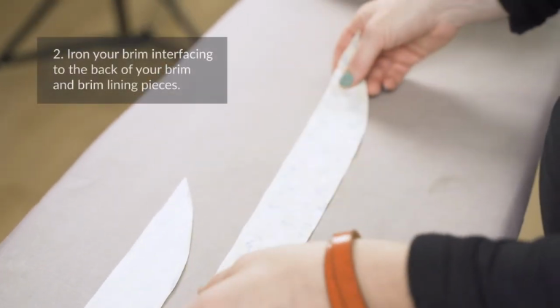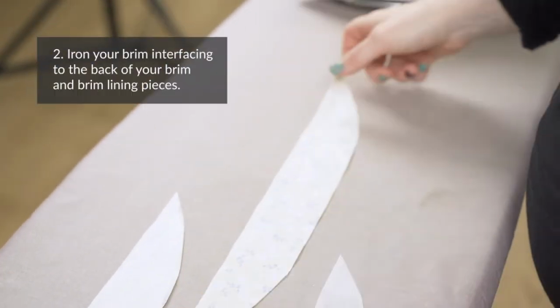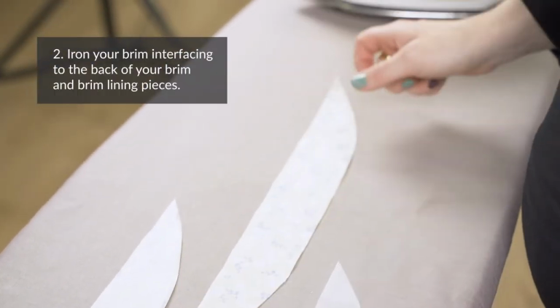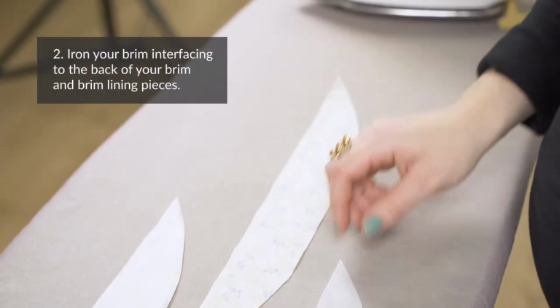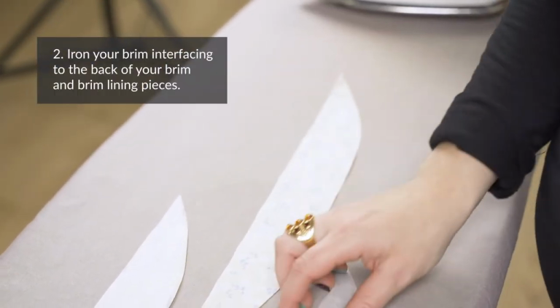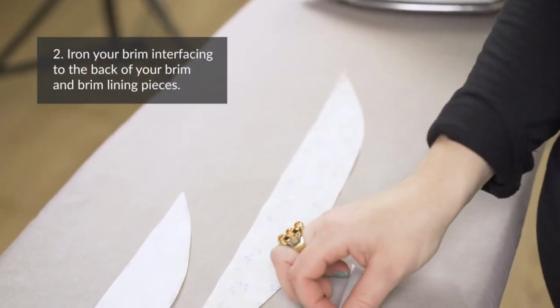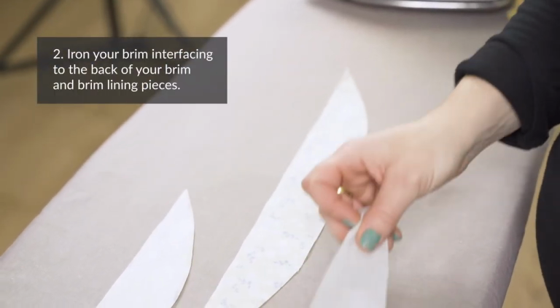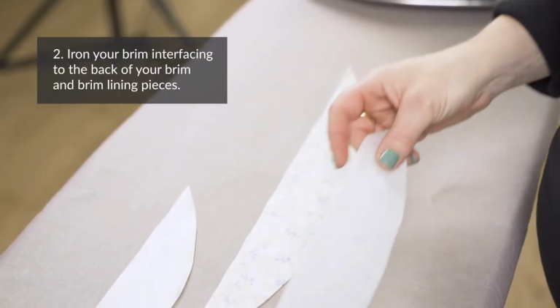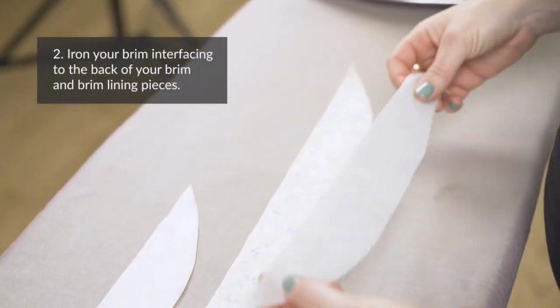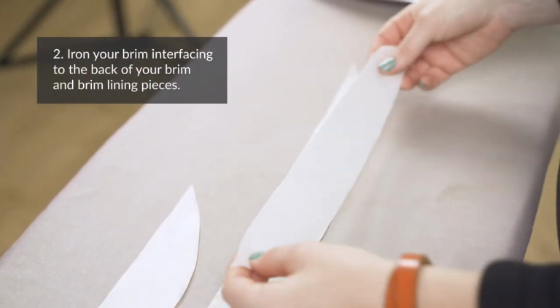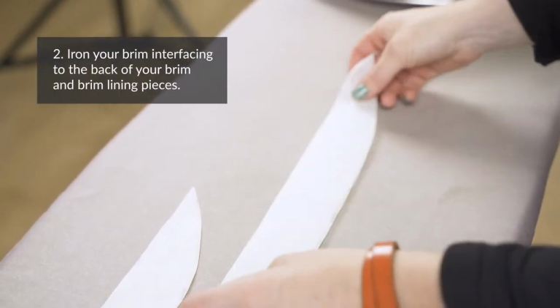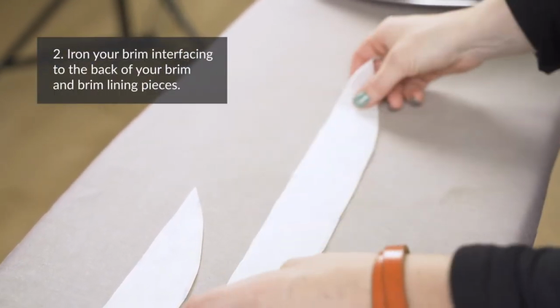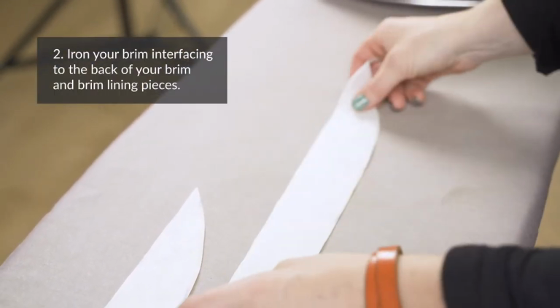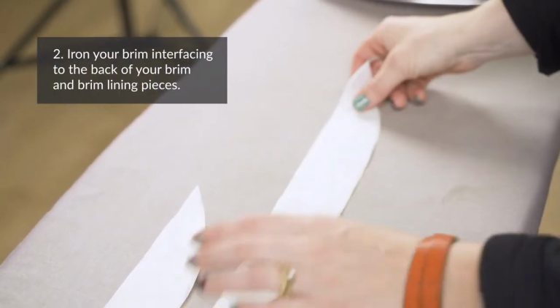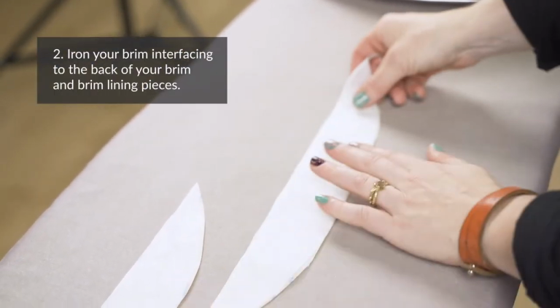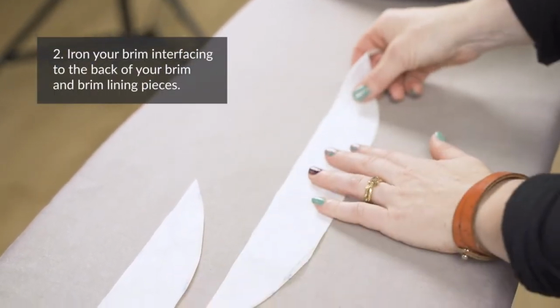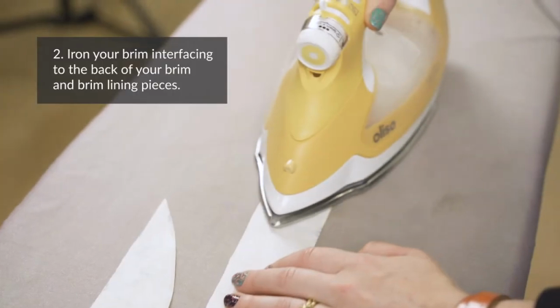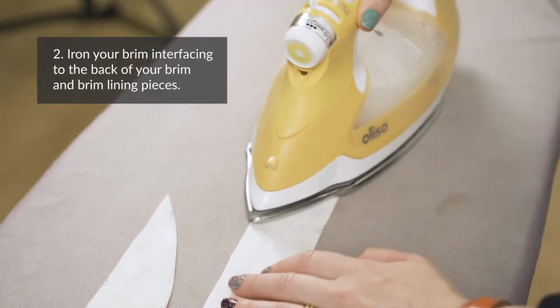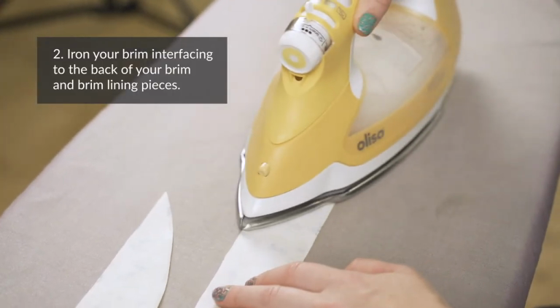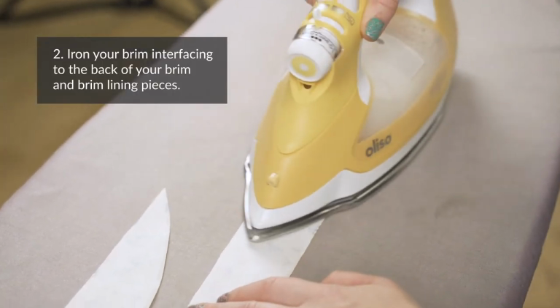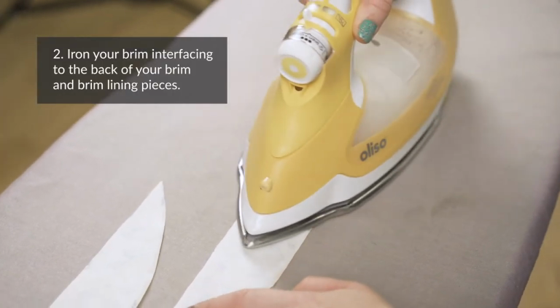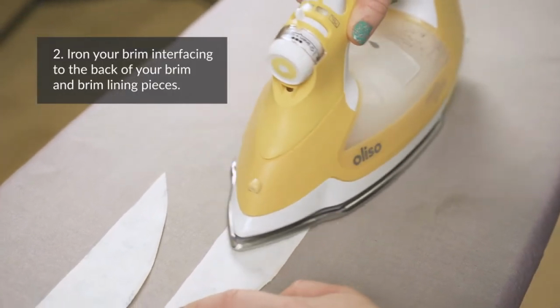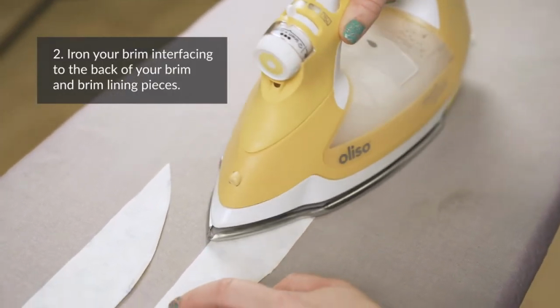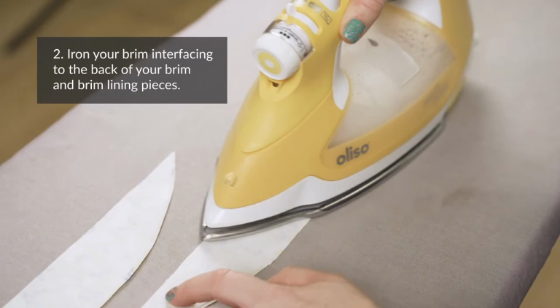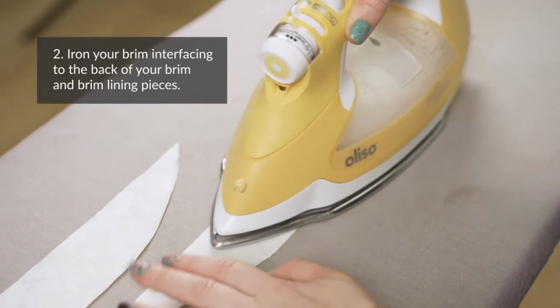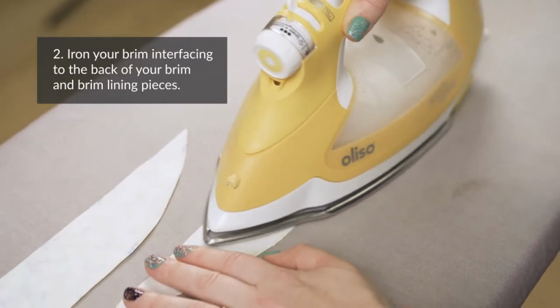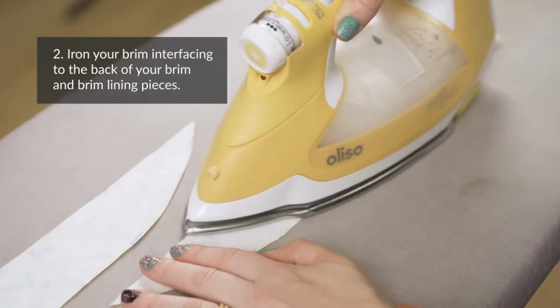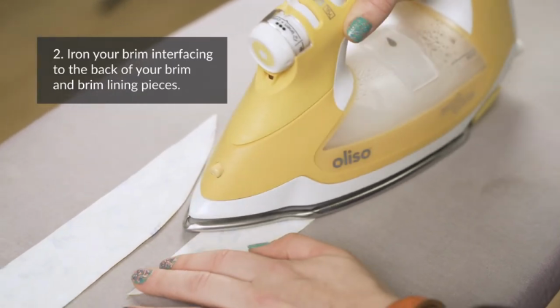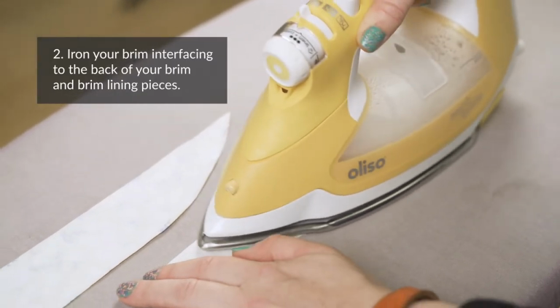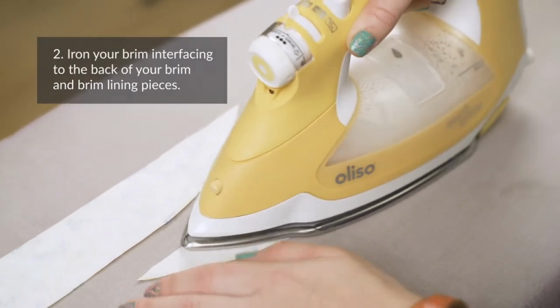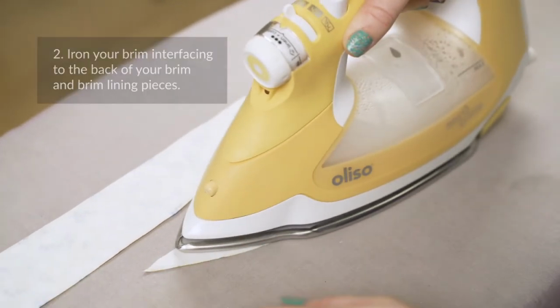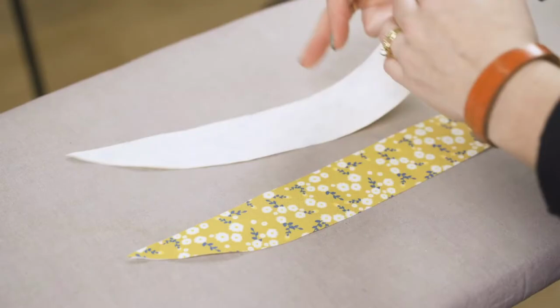Step two: iron your brim interfacing to the back of your brim and brim lining pieces.